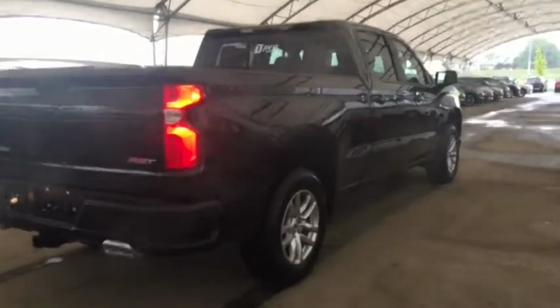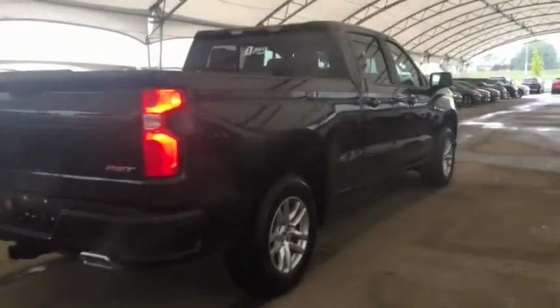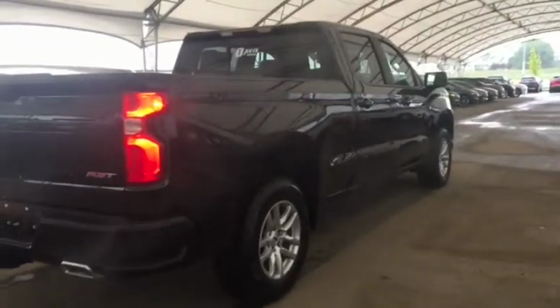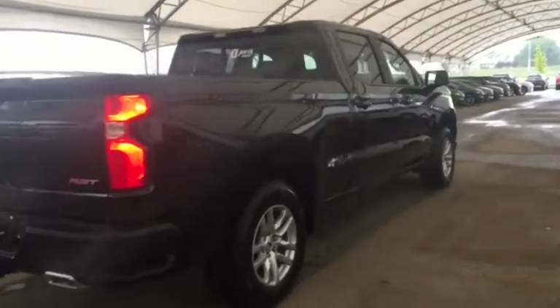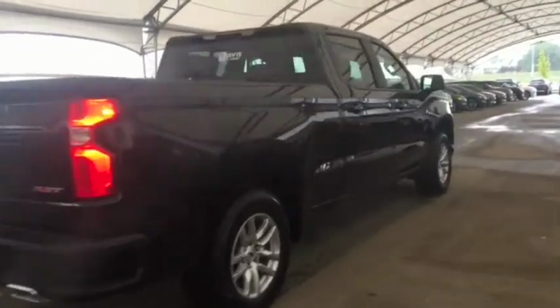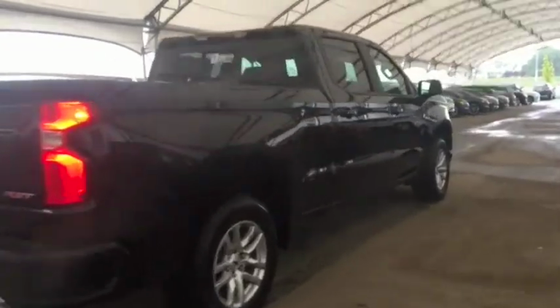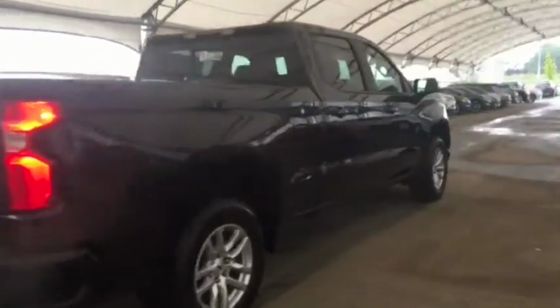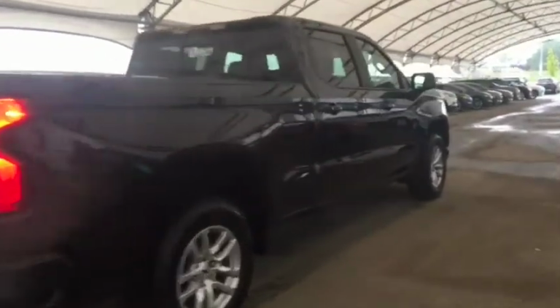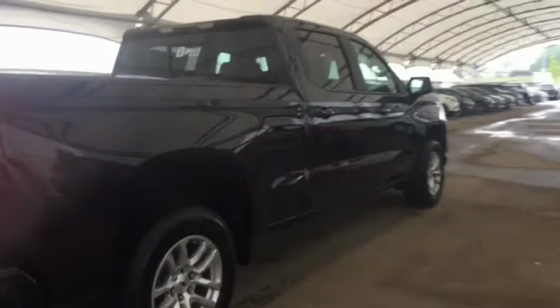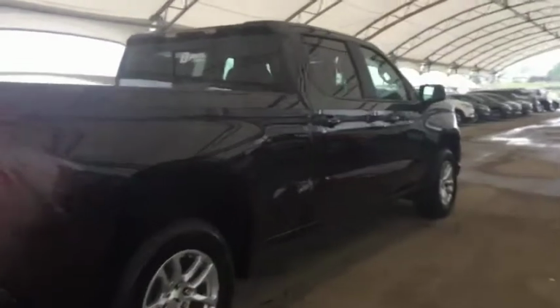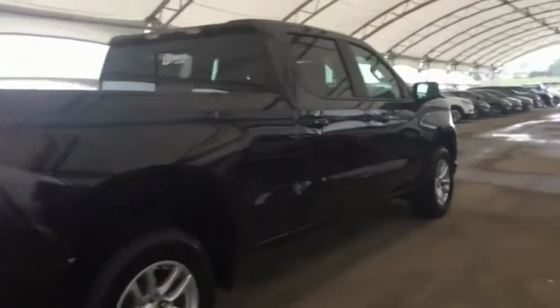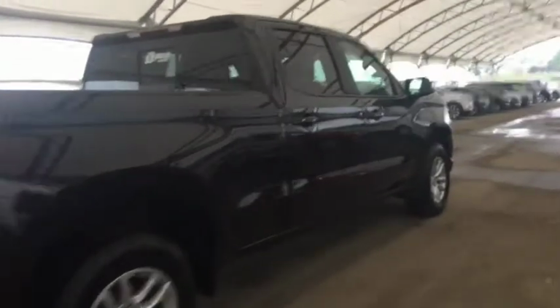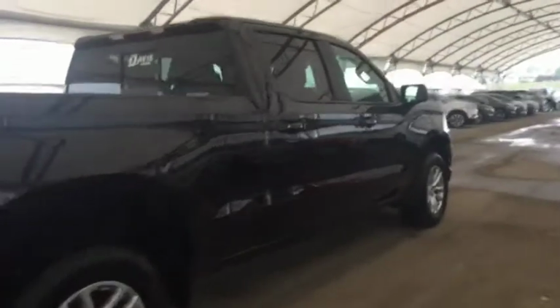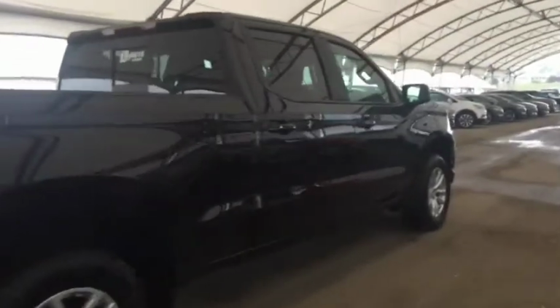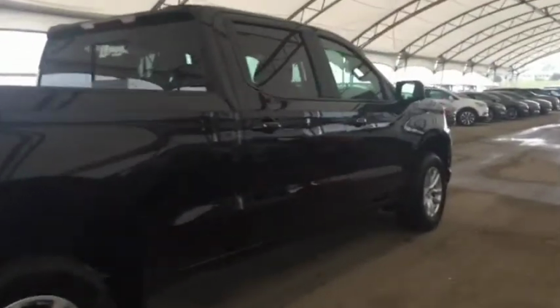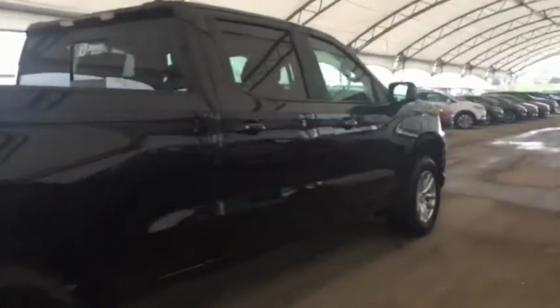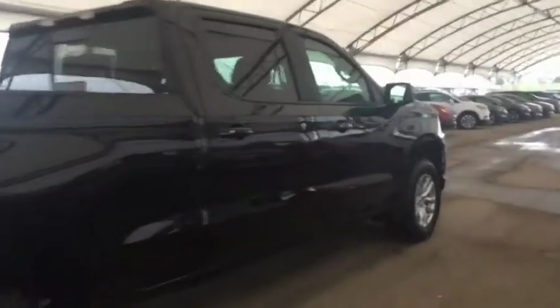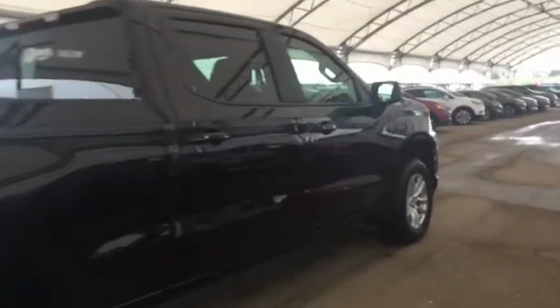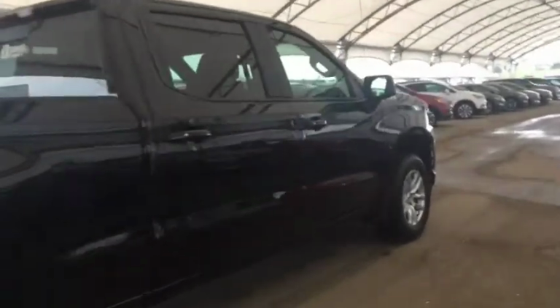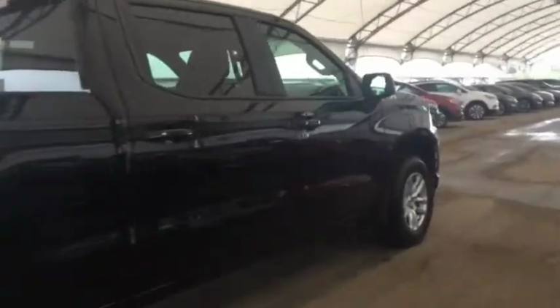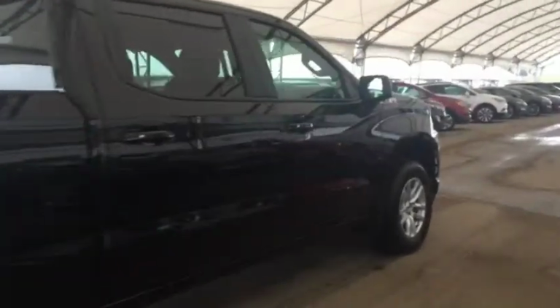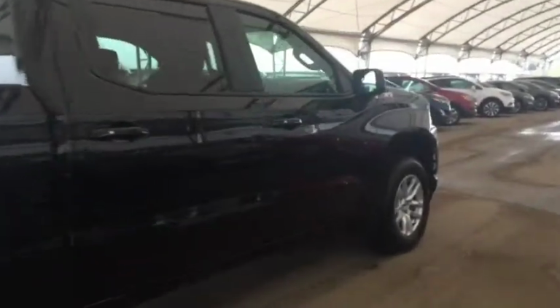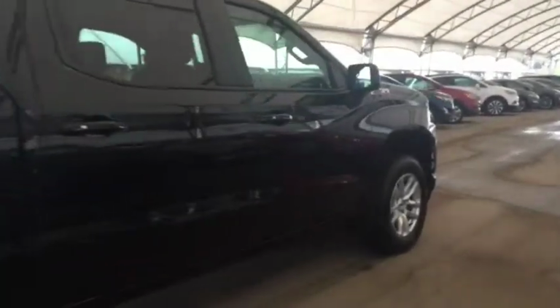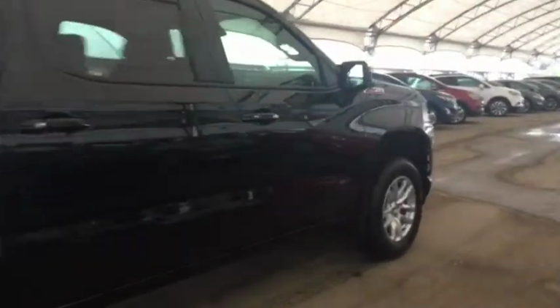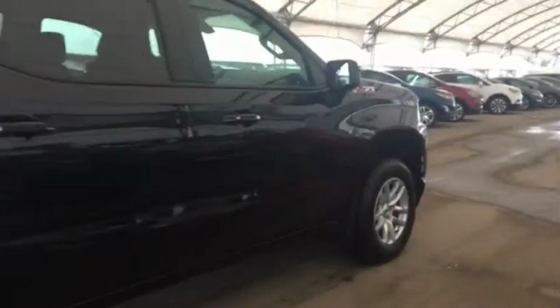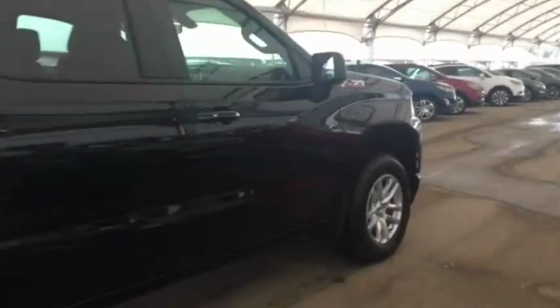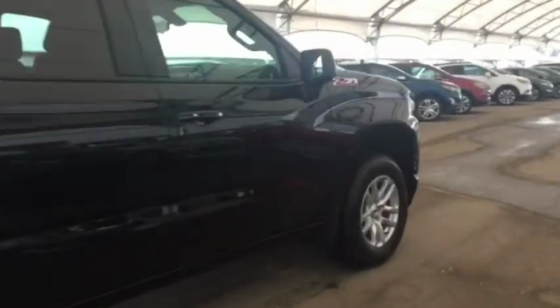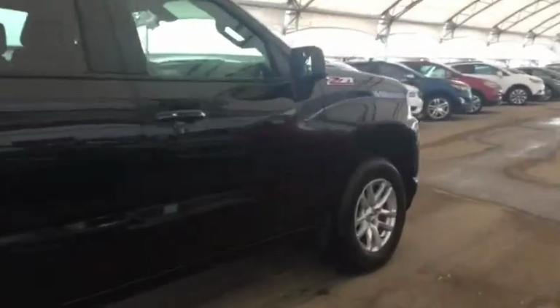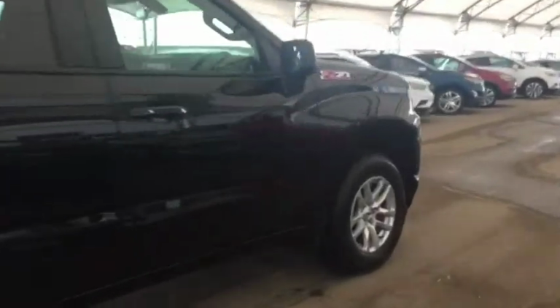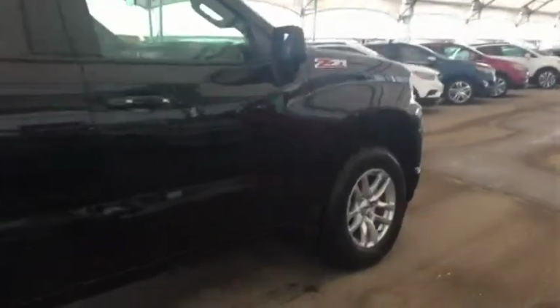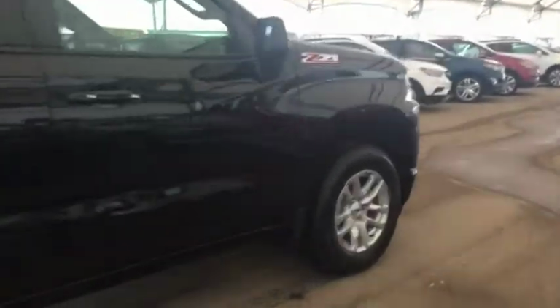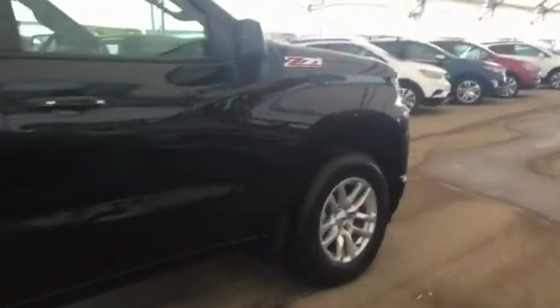Don't miss out! Book your test drive today at Davis Chevrolet in Airdrie with one of our experienced product specialists.